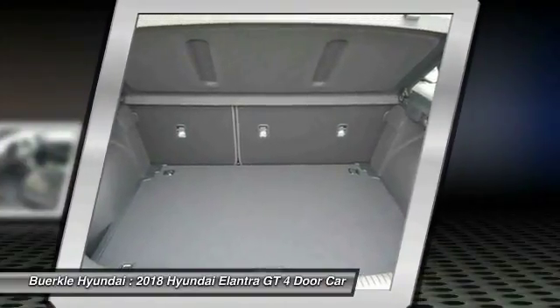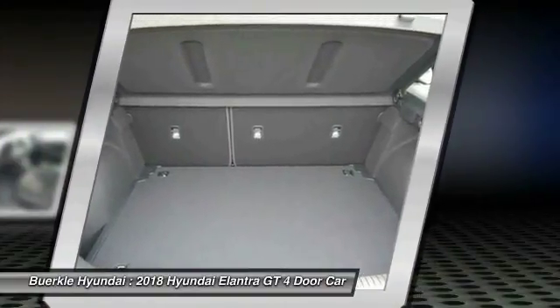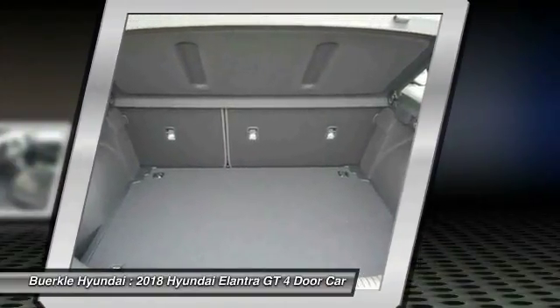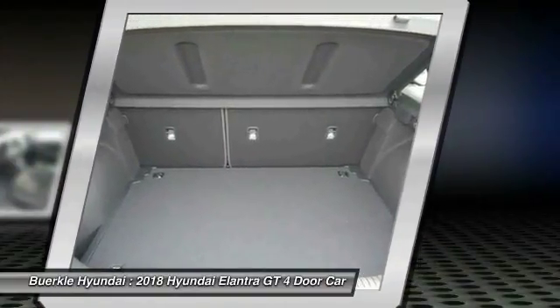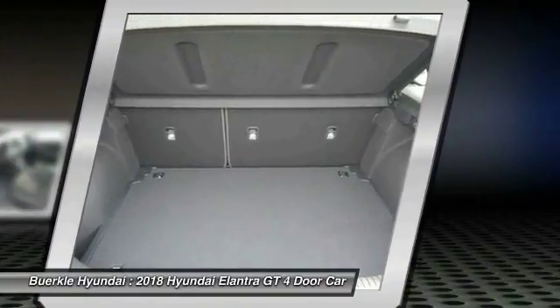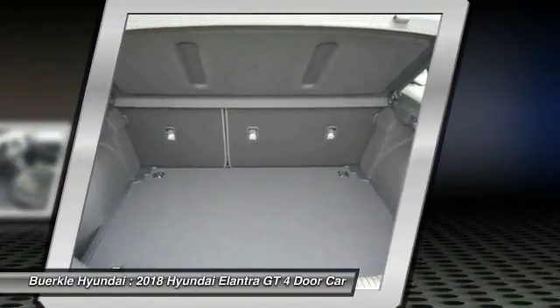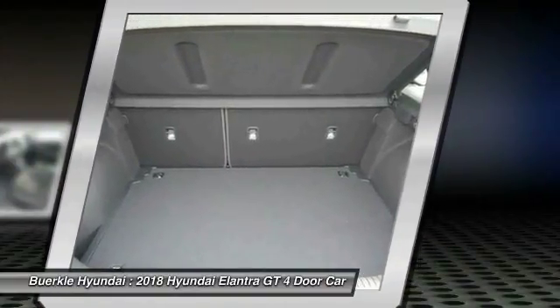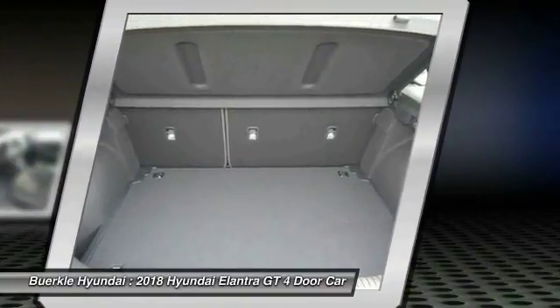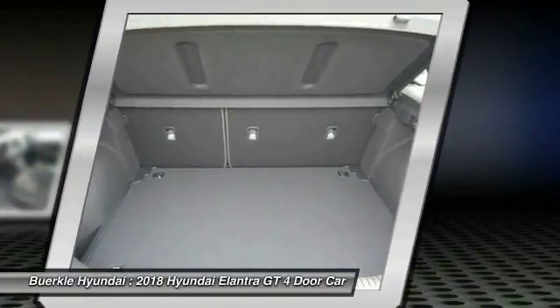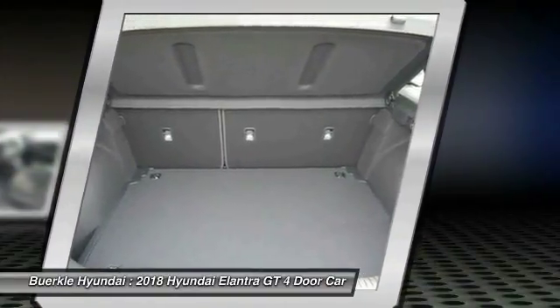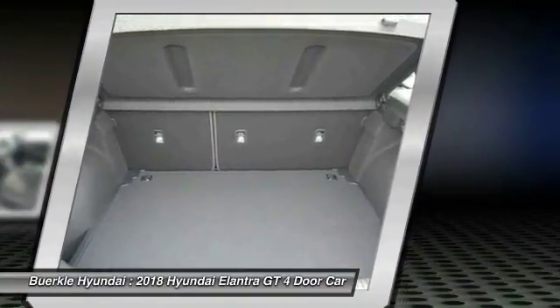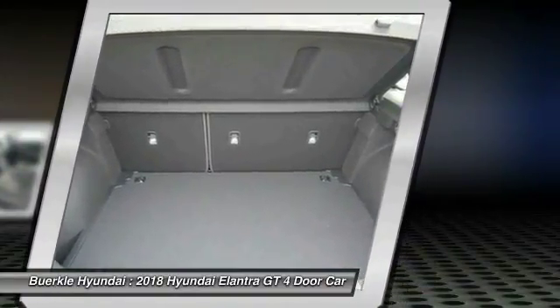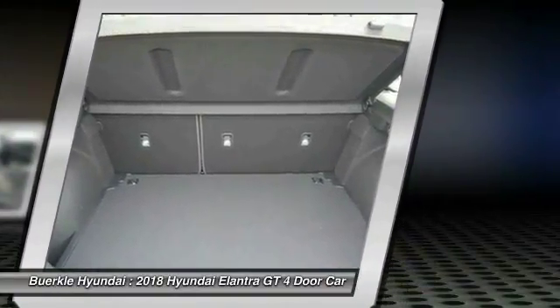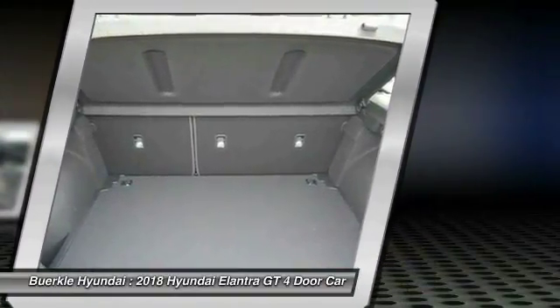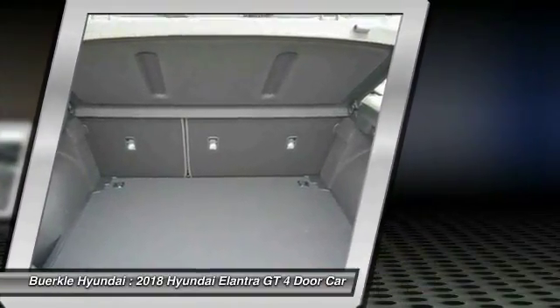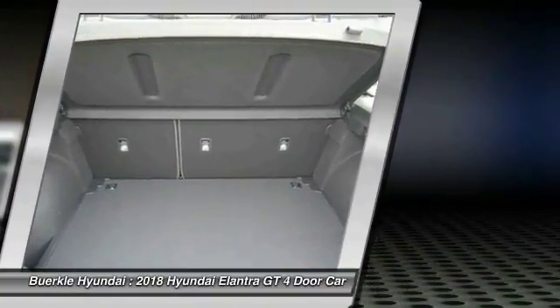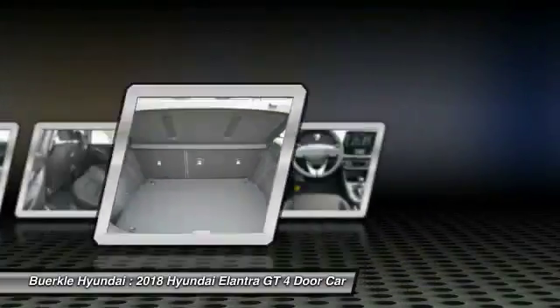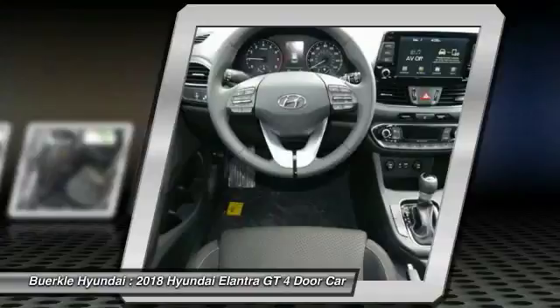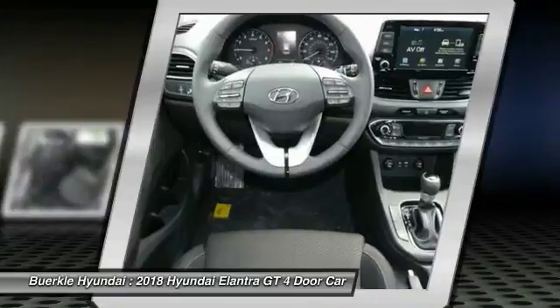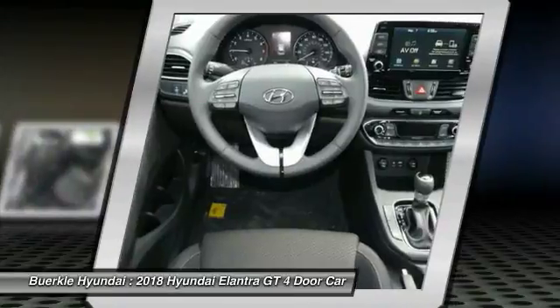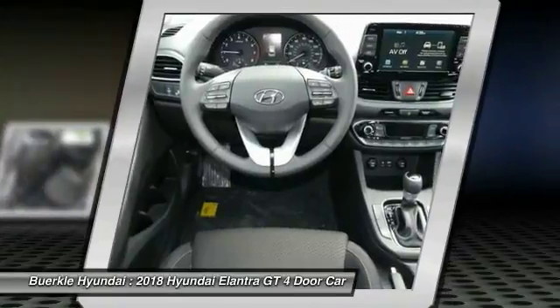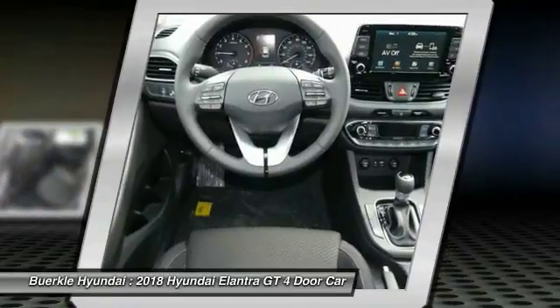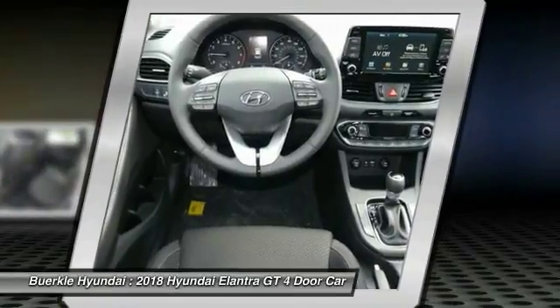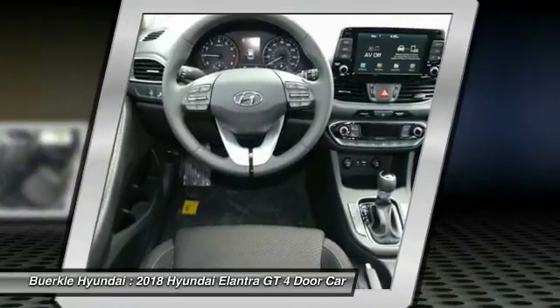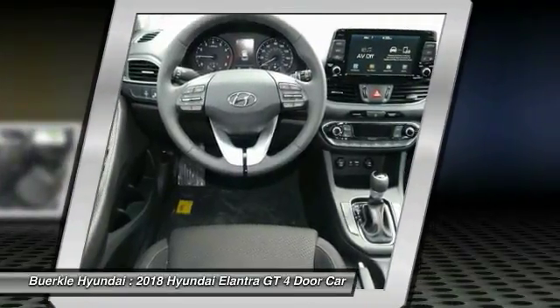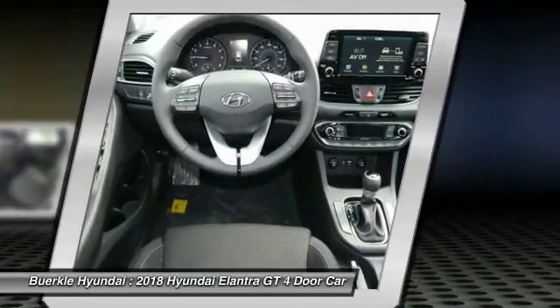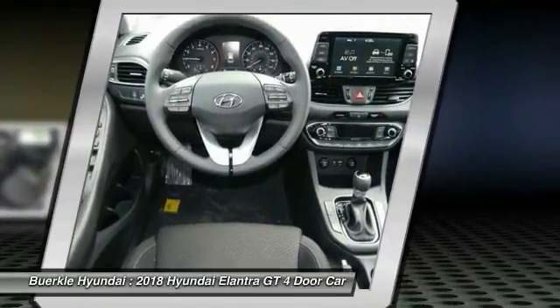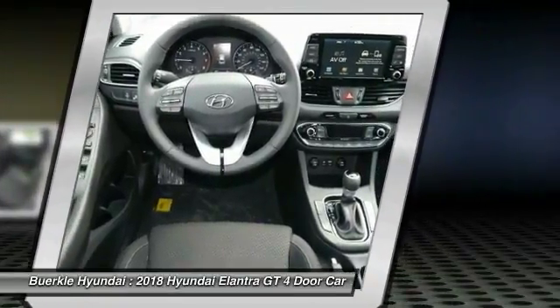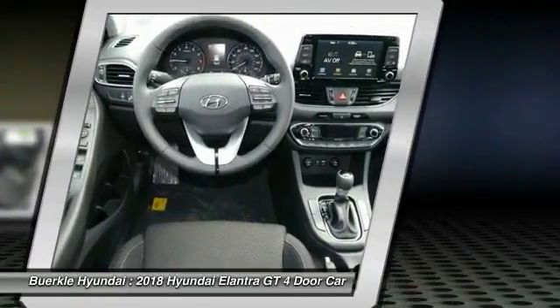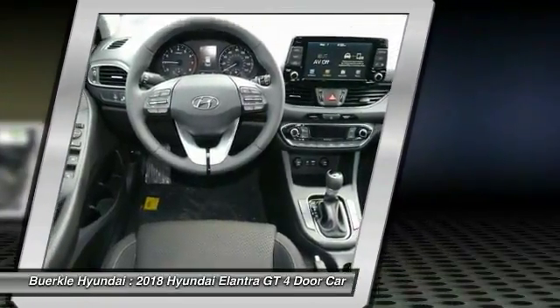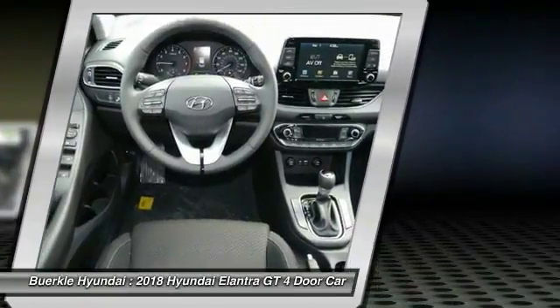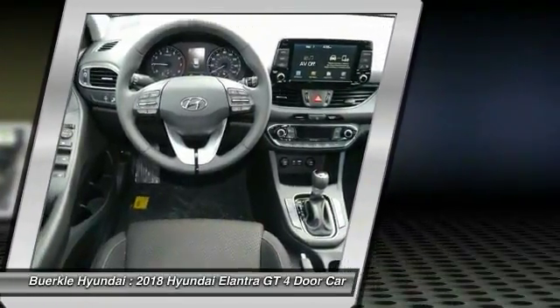Power steering, cruise control, aluminum wheels, rear defrost, AM-FM stereo radio, and FWD.